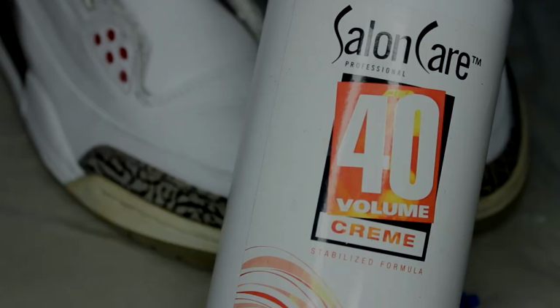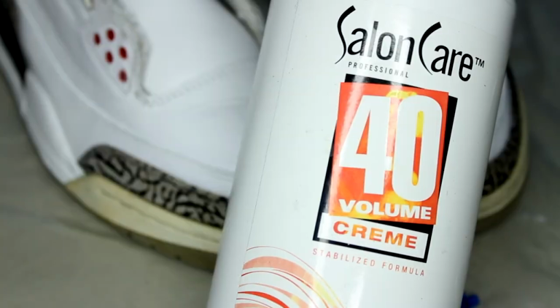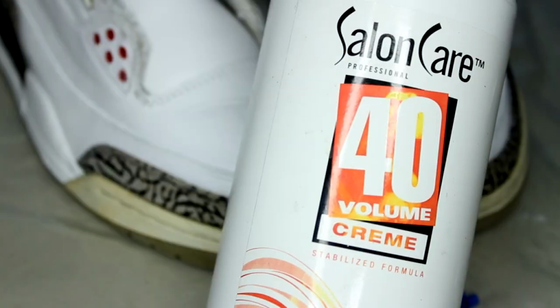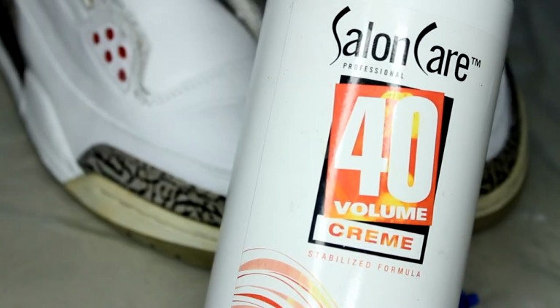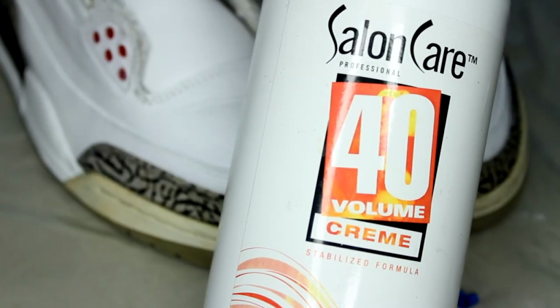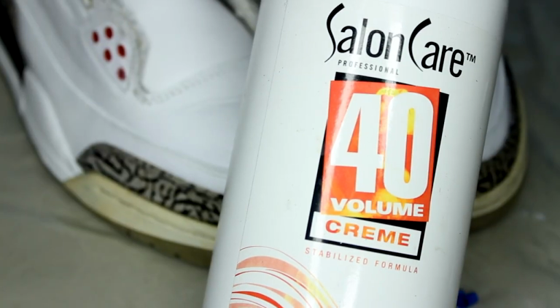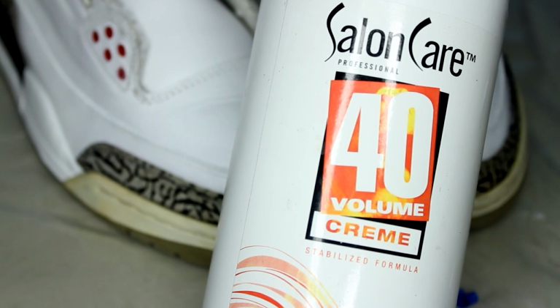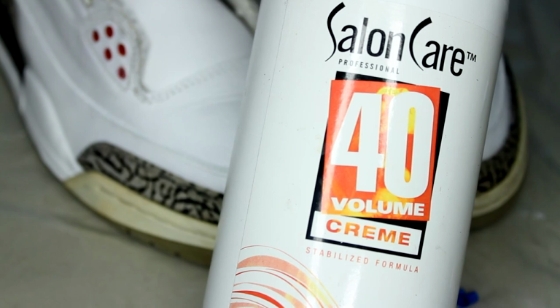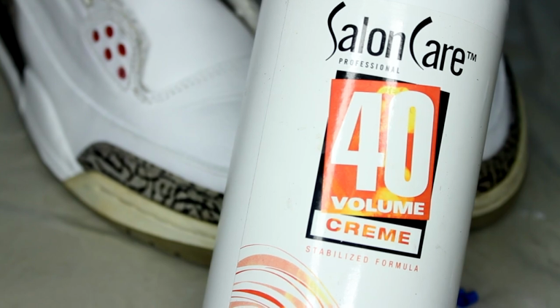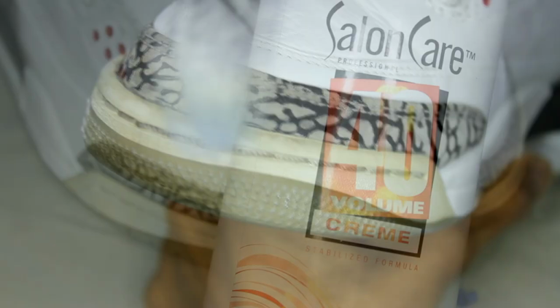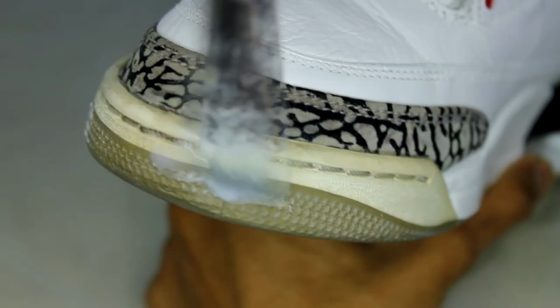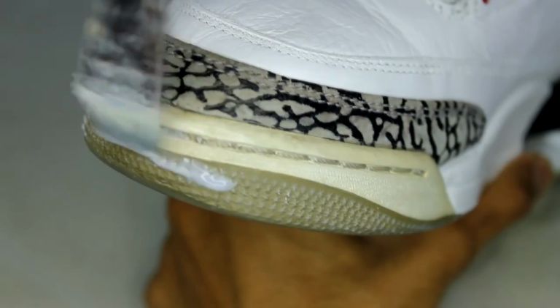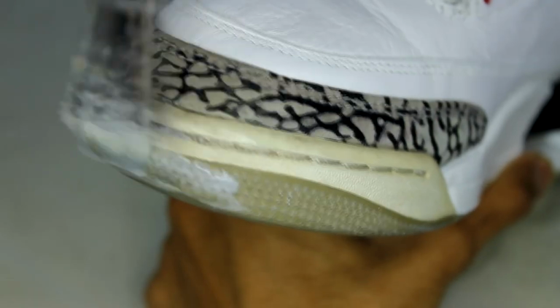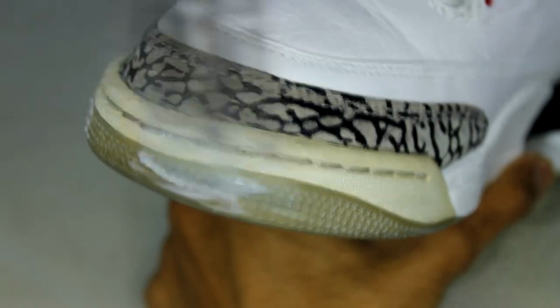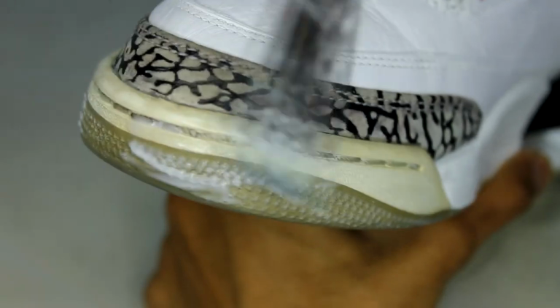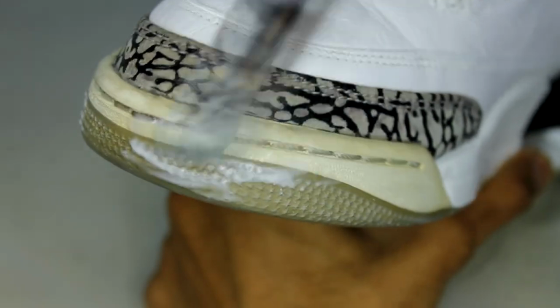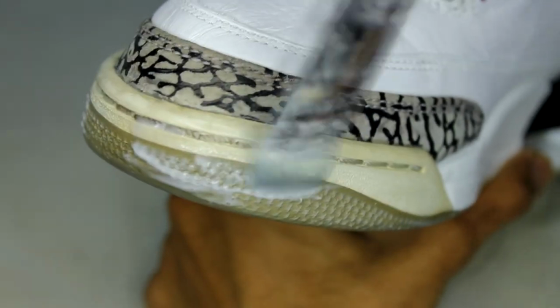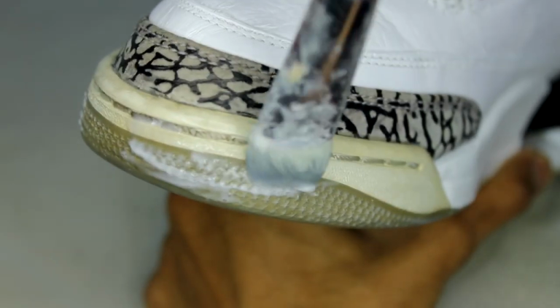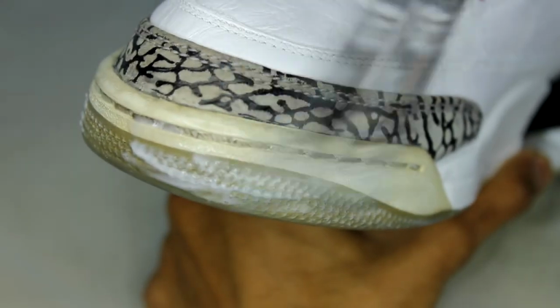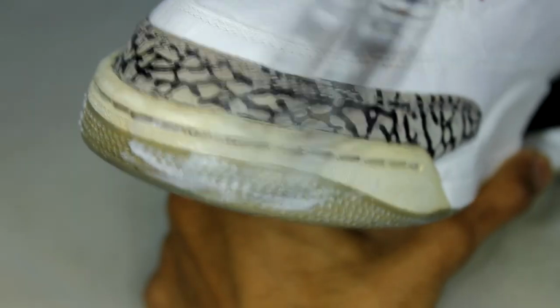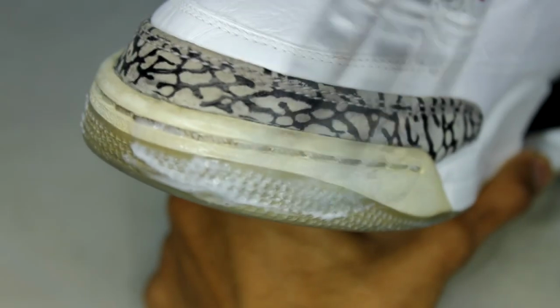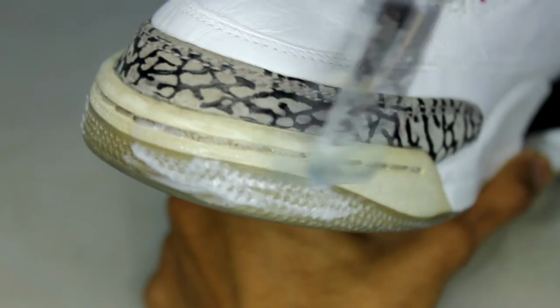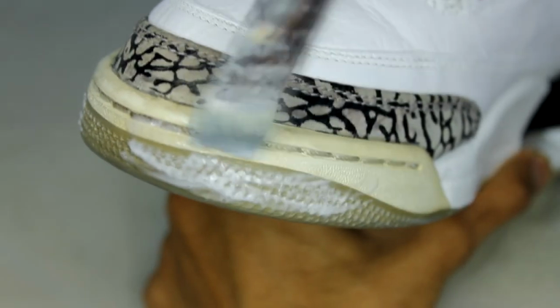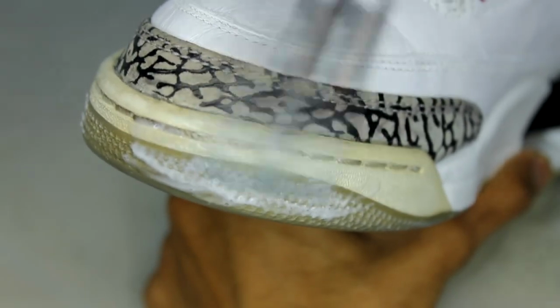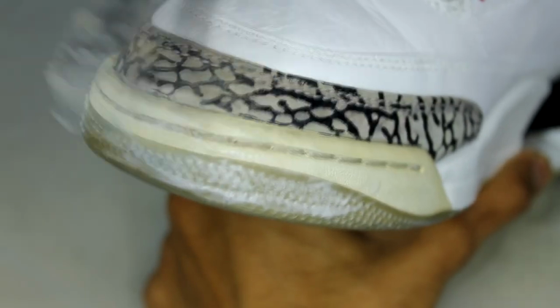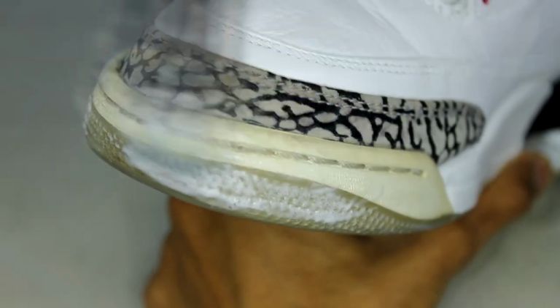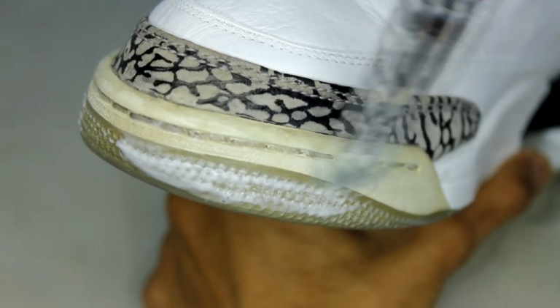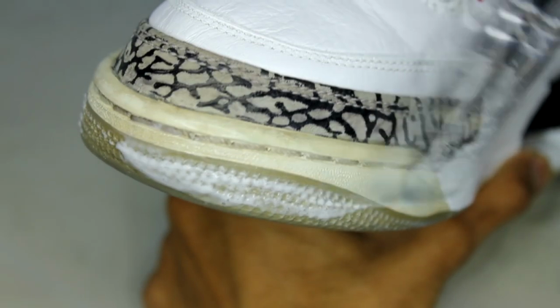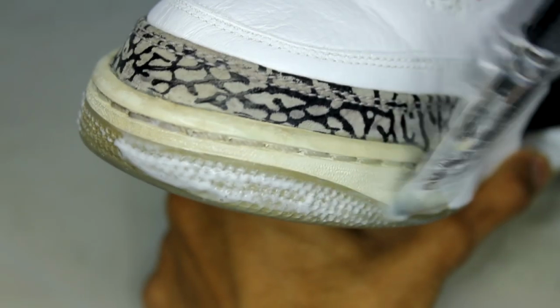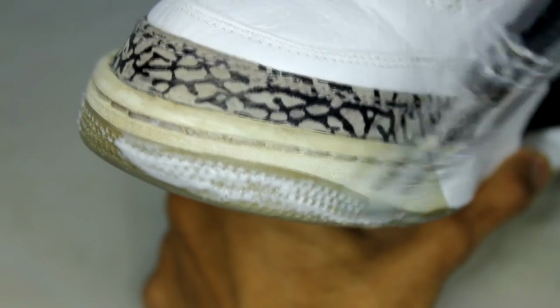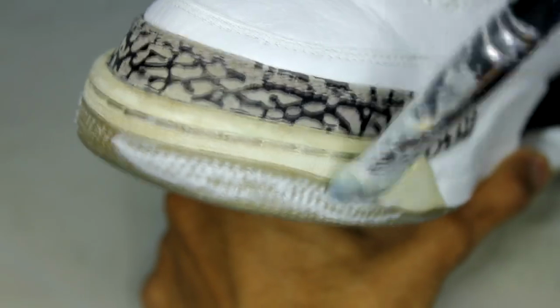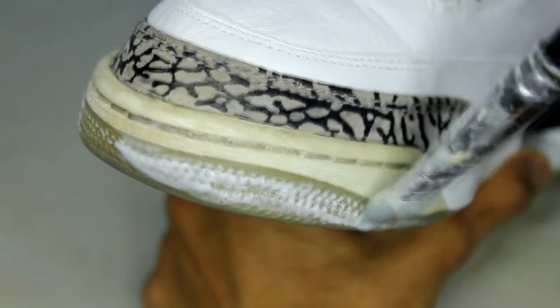To un-yellow the toe caps, I'm using SalonCare 40 and leaving them in my indoor setup for a few hours.